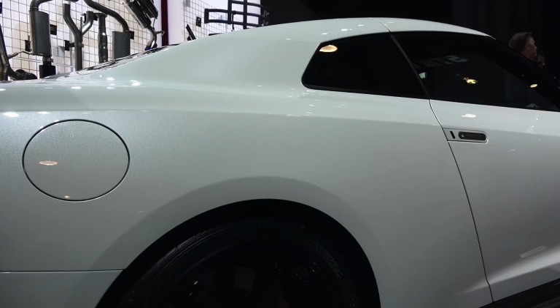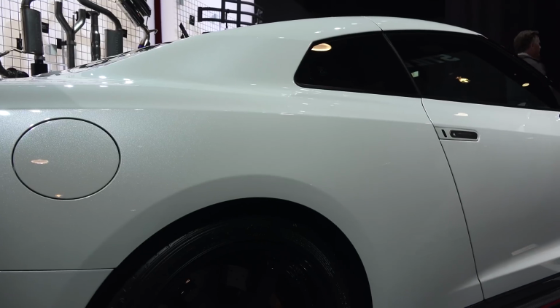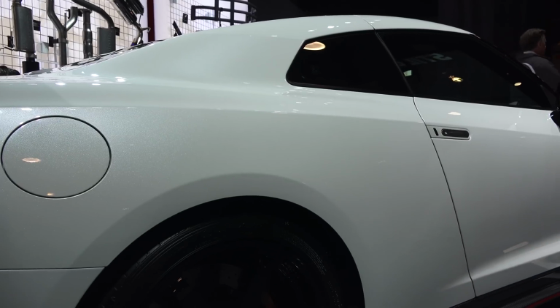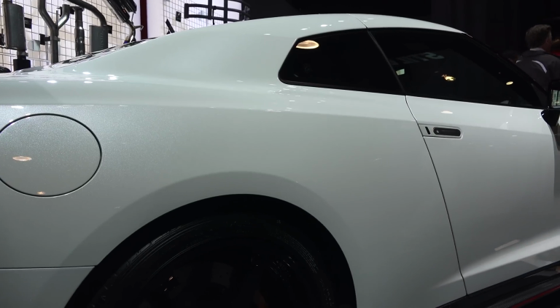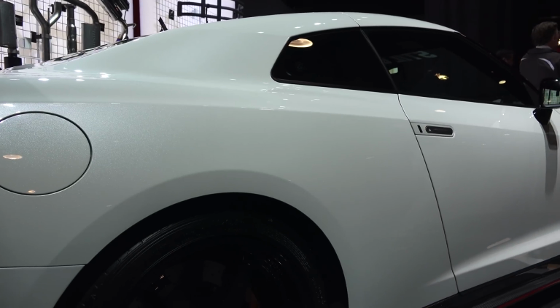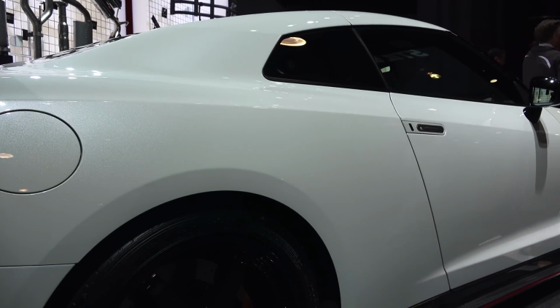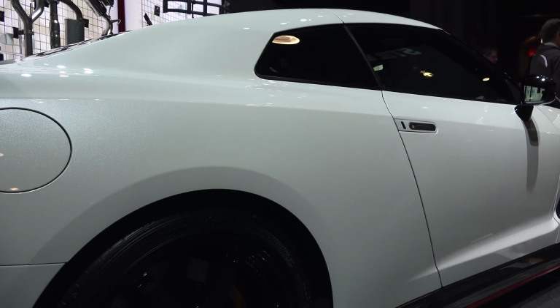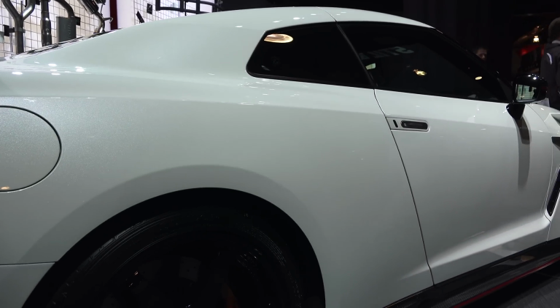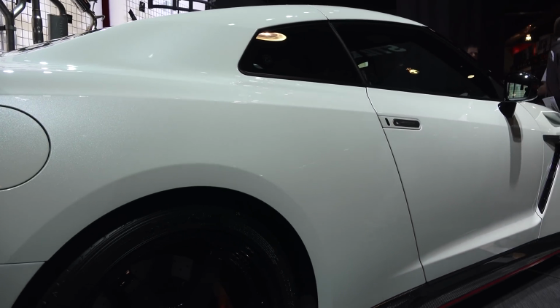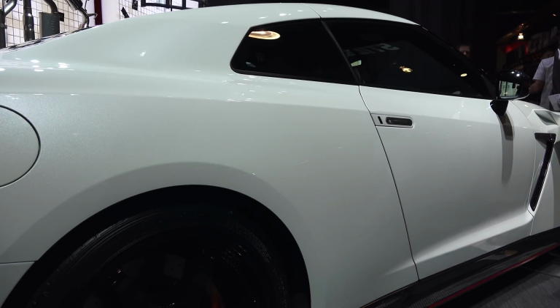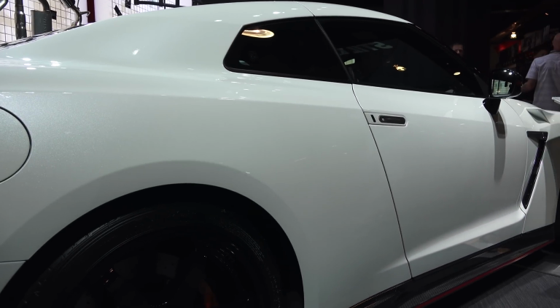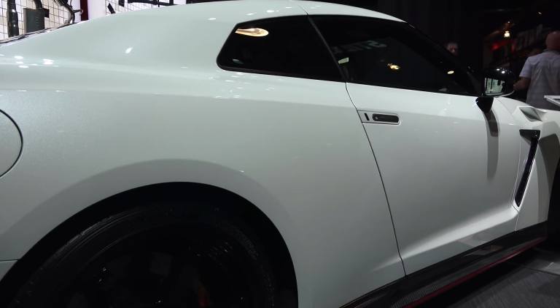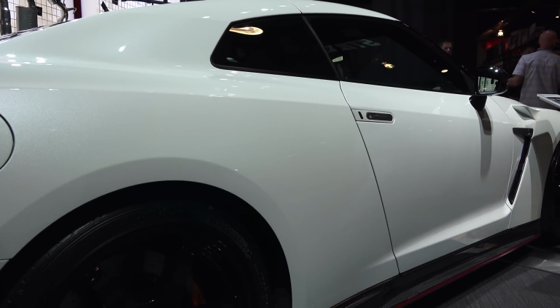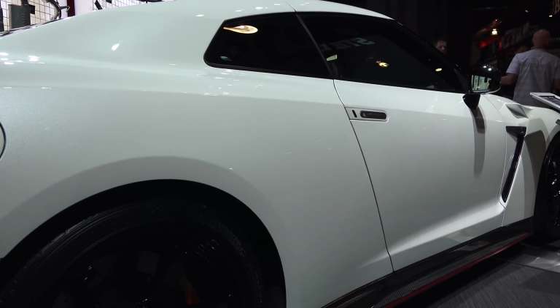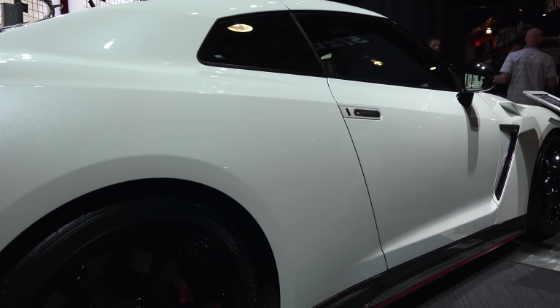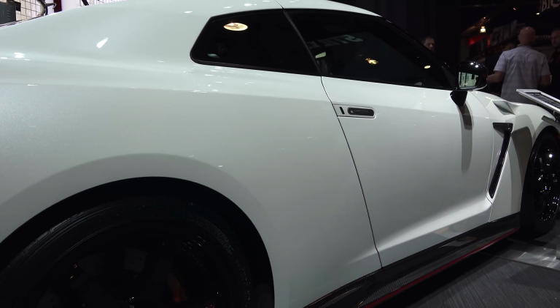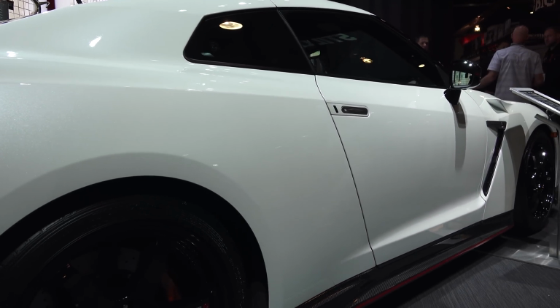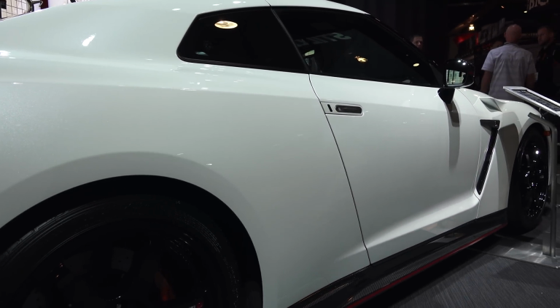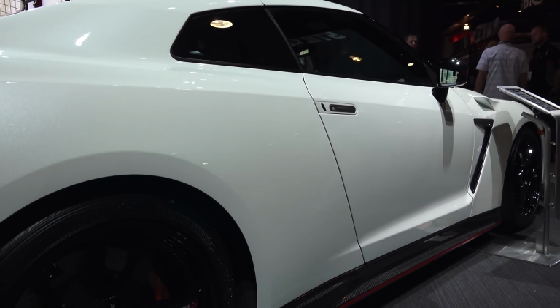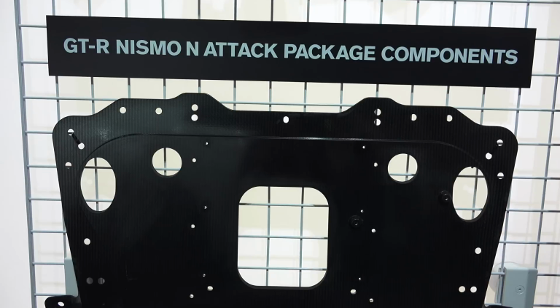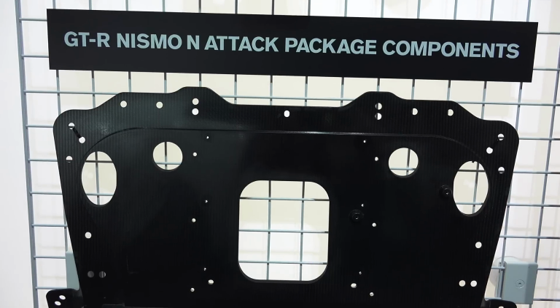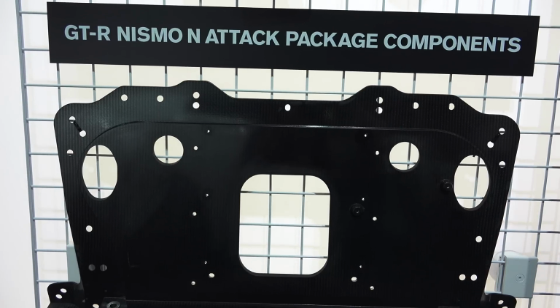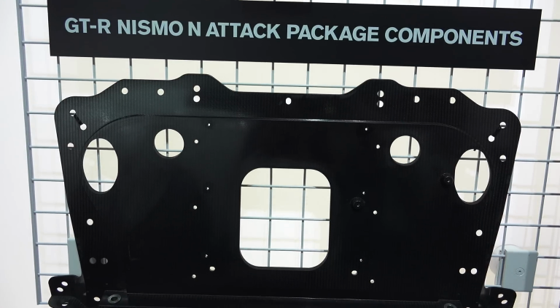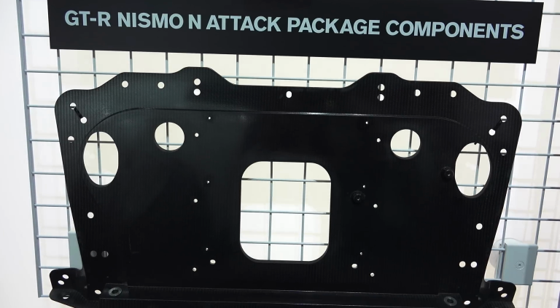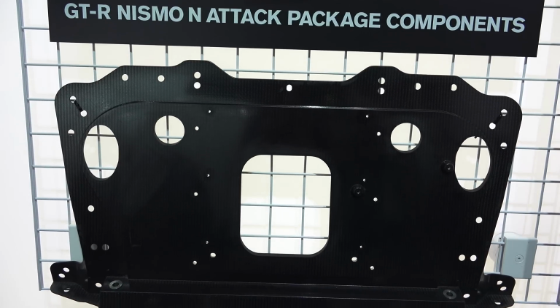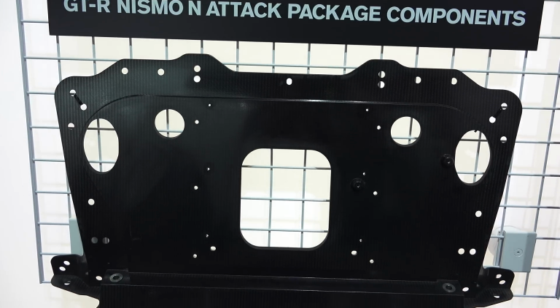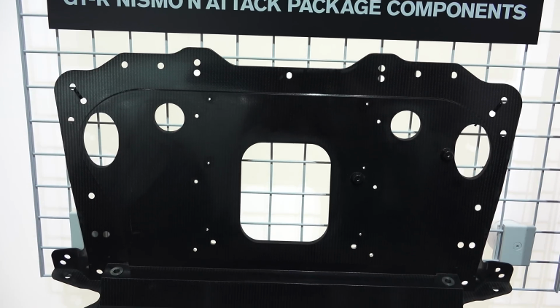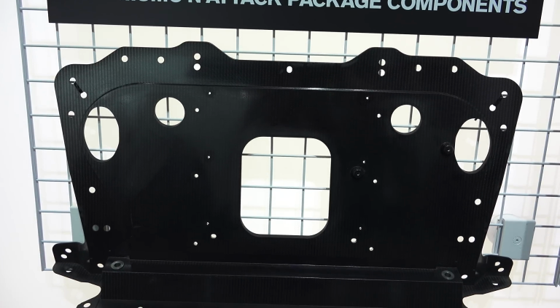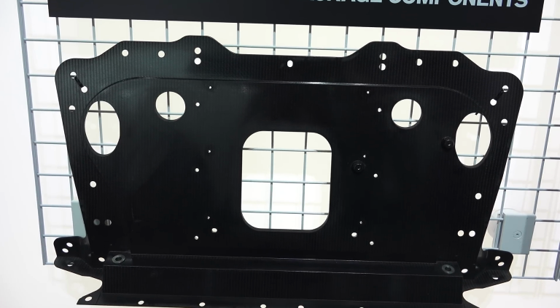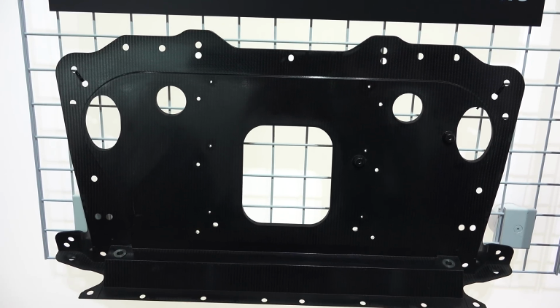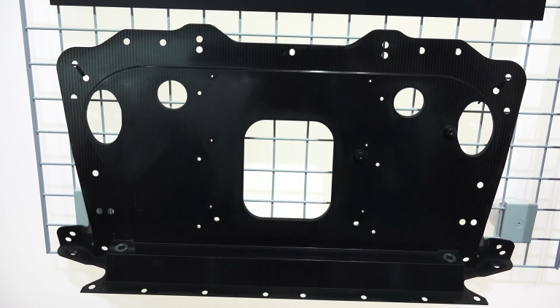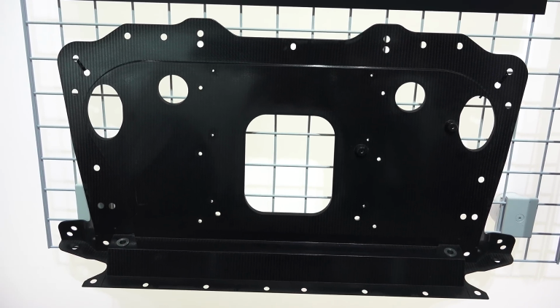Finally, on the interior, the GT-R is fitted with carbon fiber Recaro bucket seats as well as a carbon fiber bulkhead in place of the rear seats.